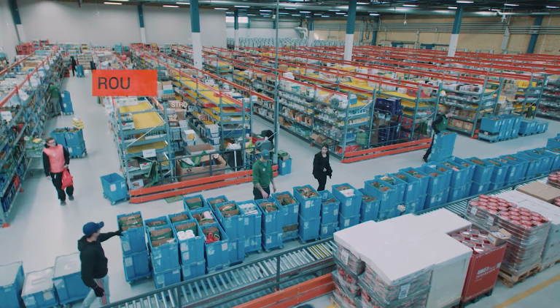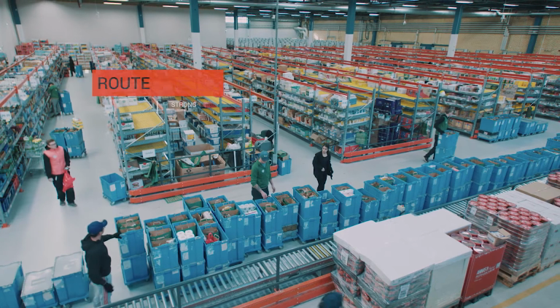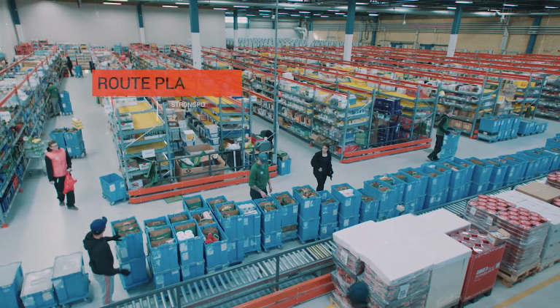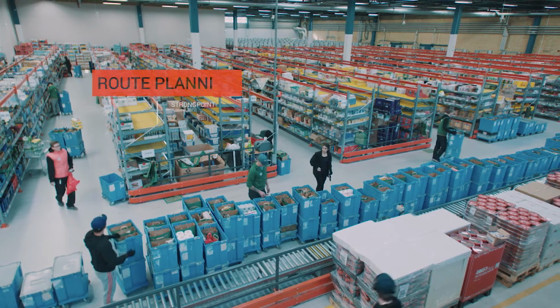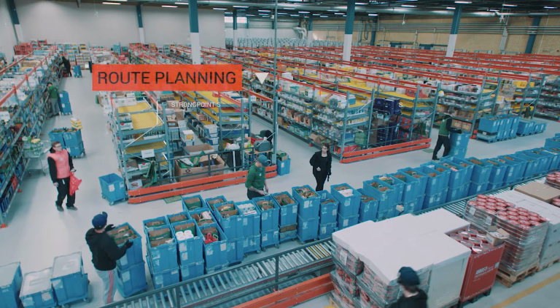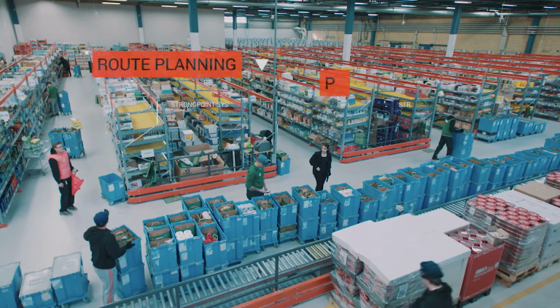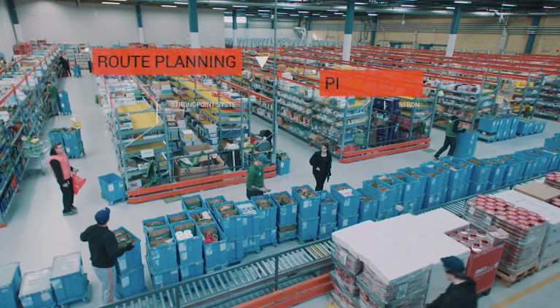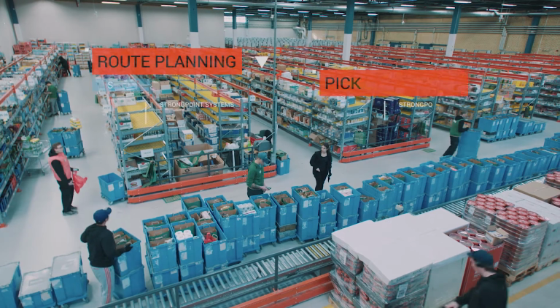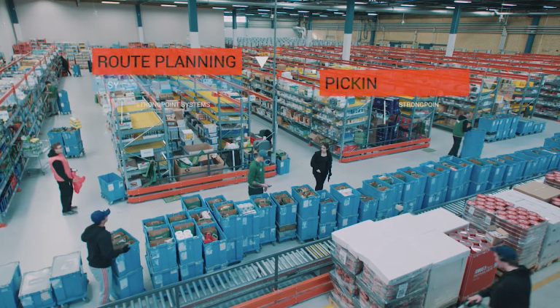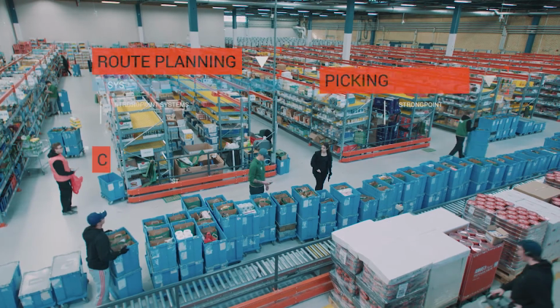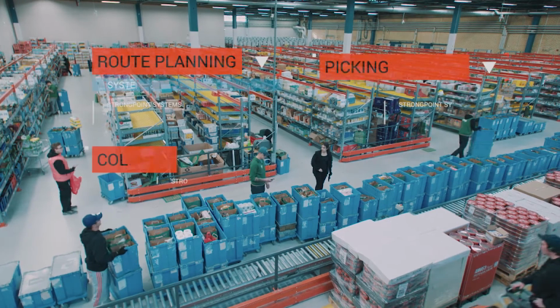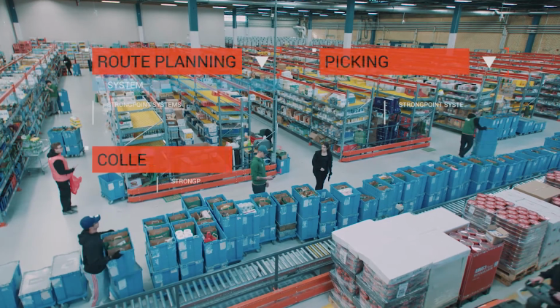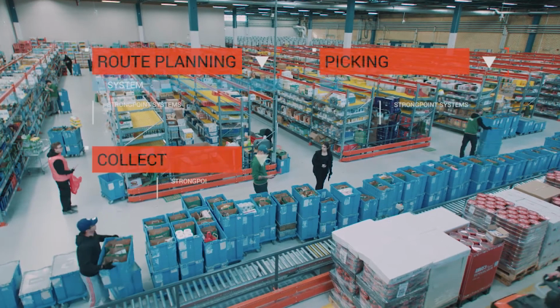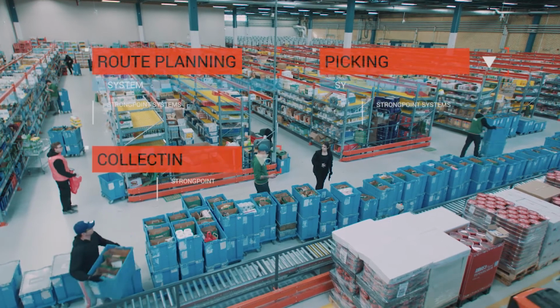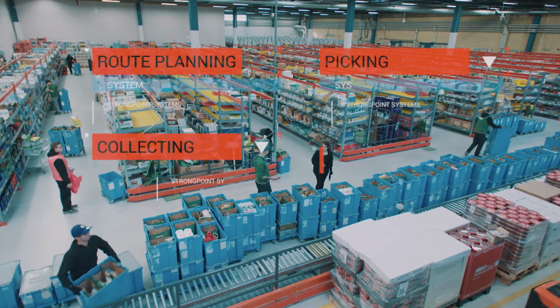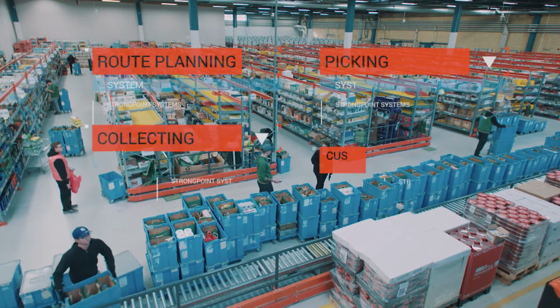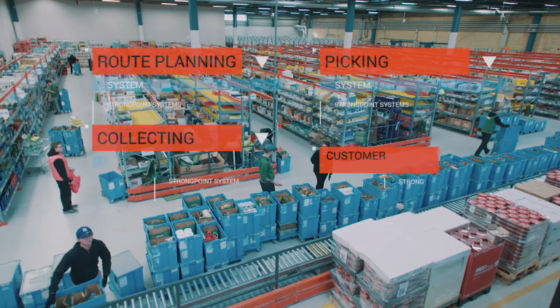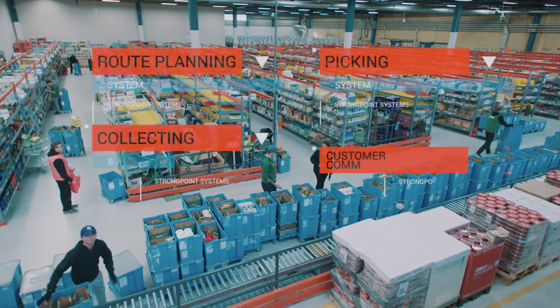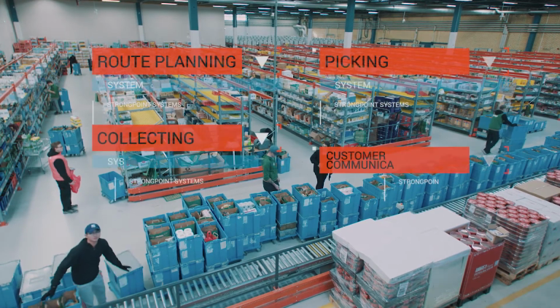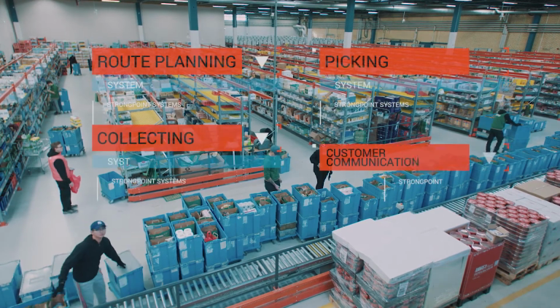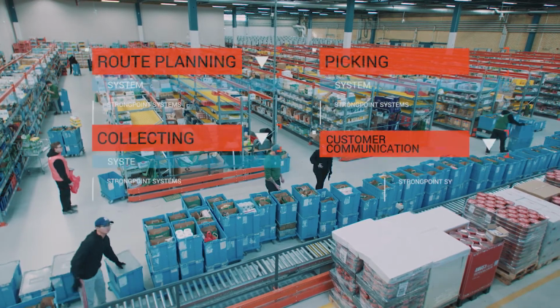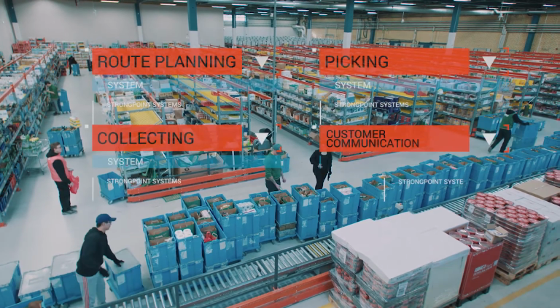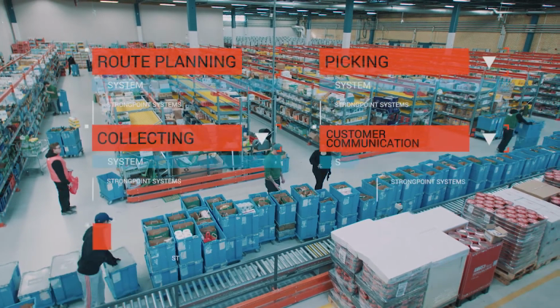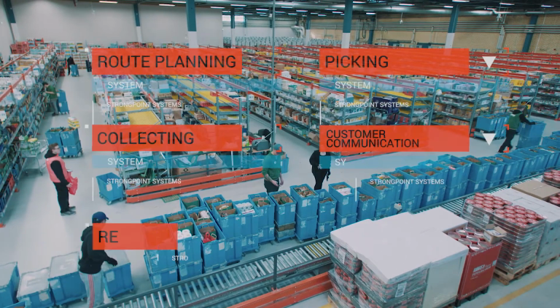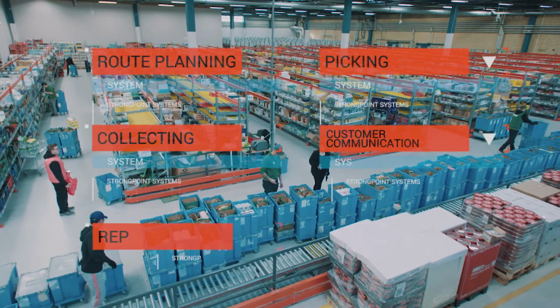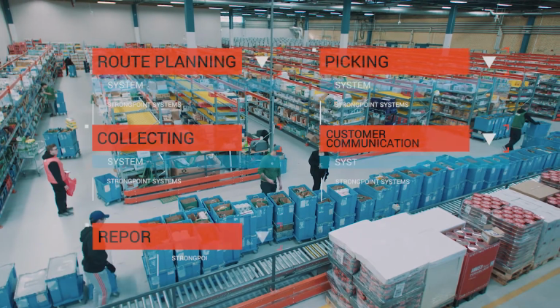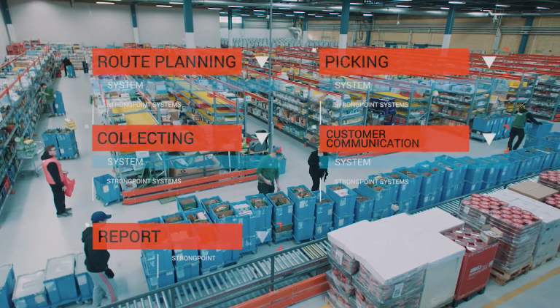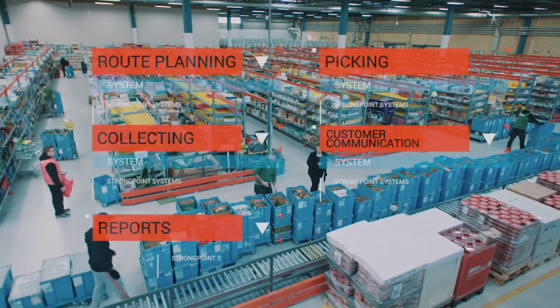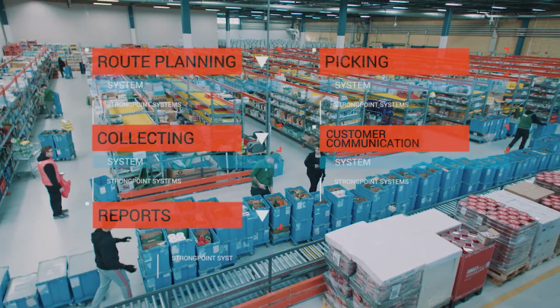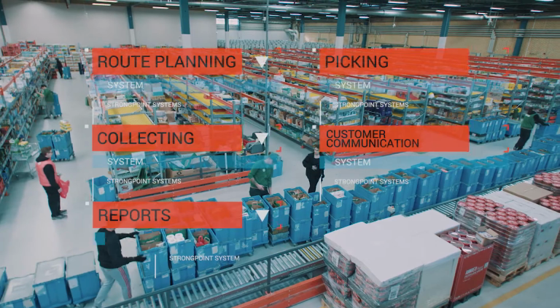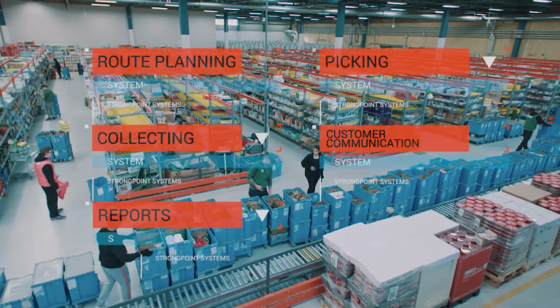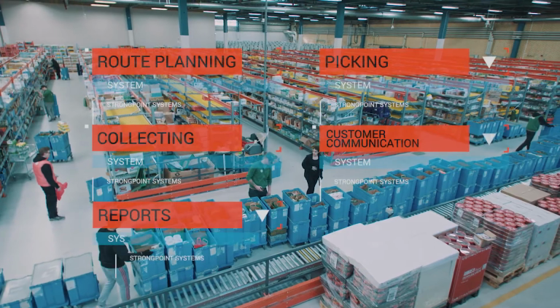Route planning, picking, collecting, customer communication, and reports.